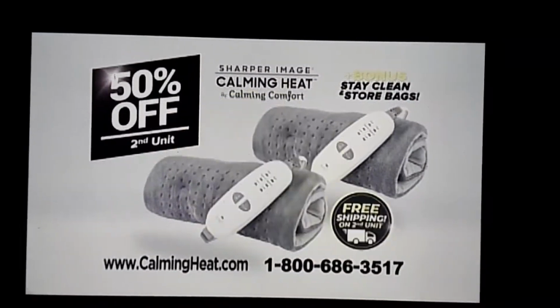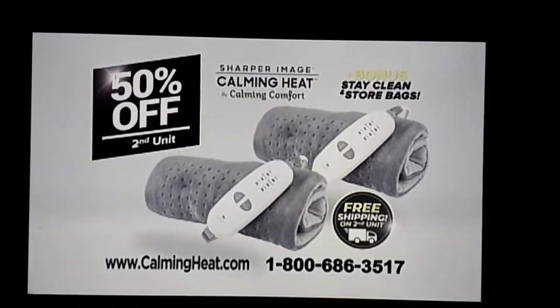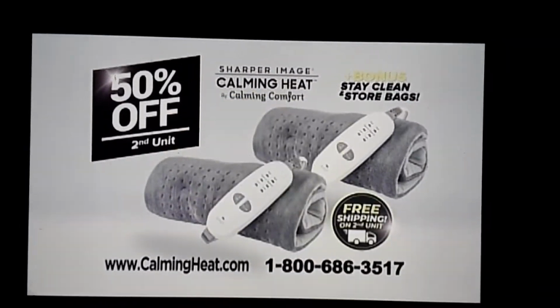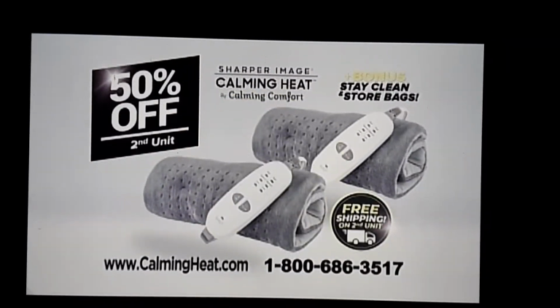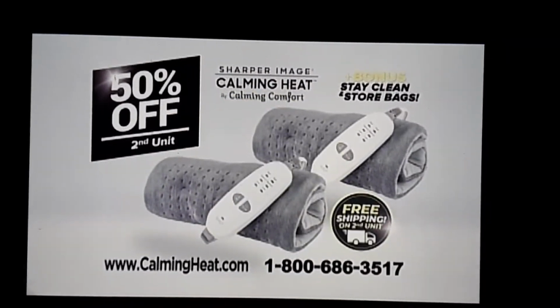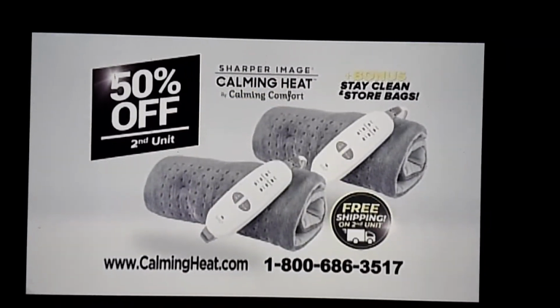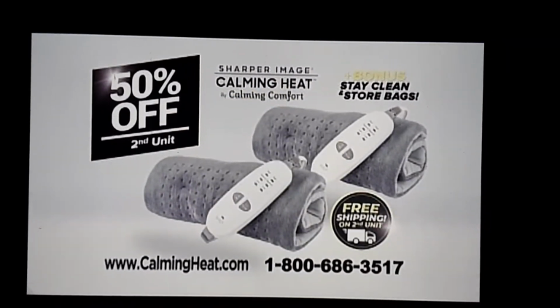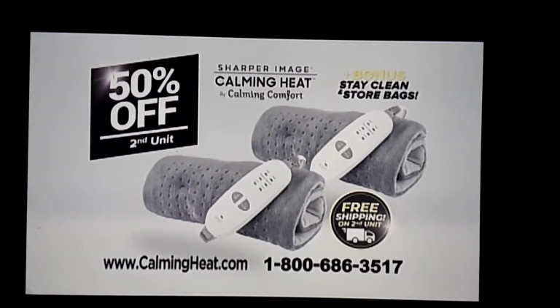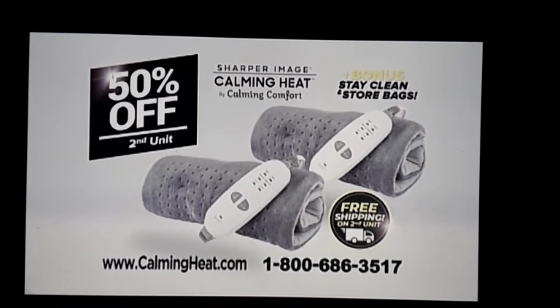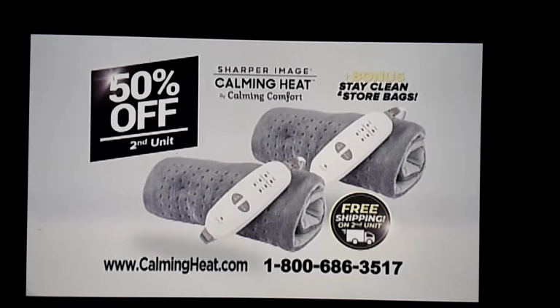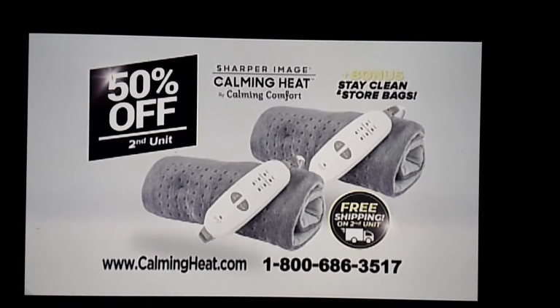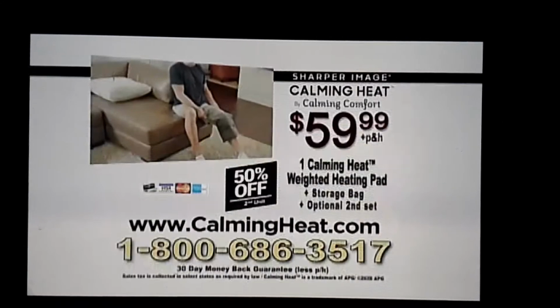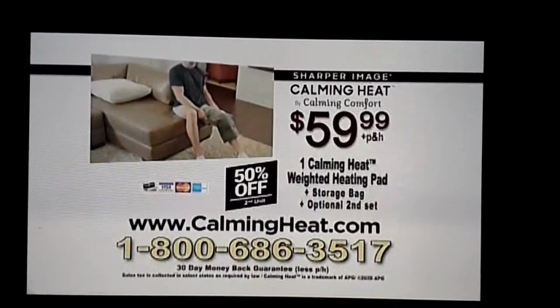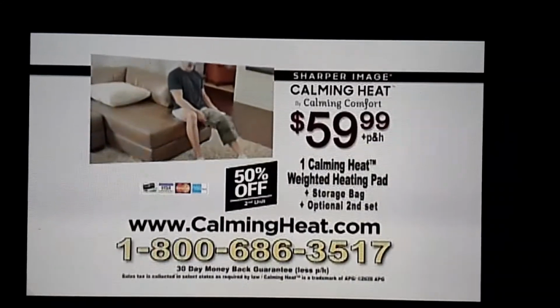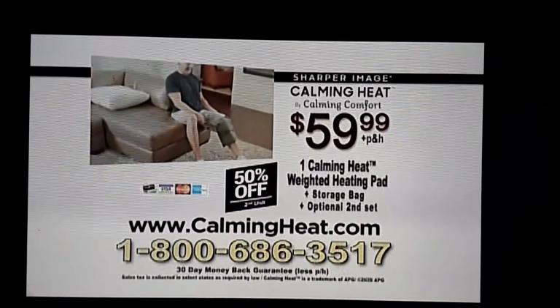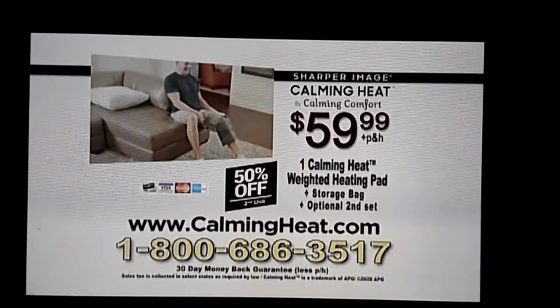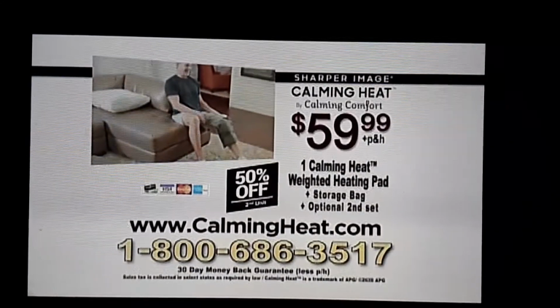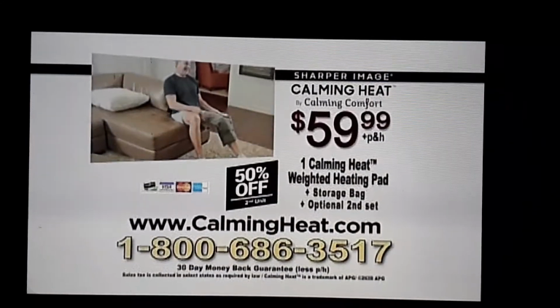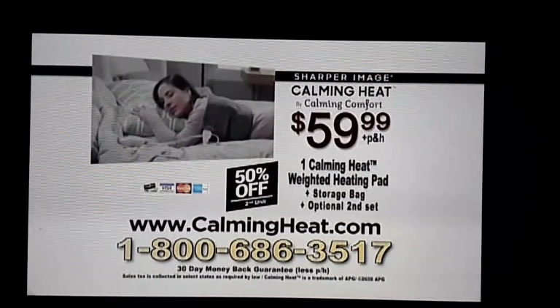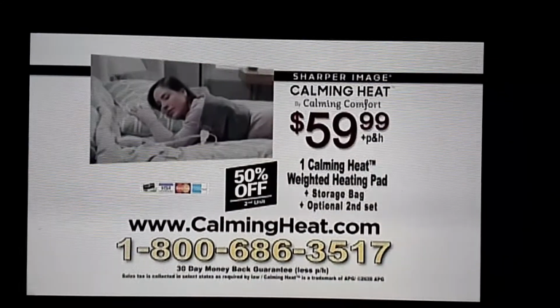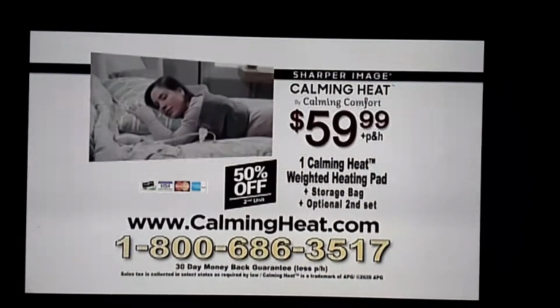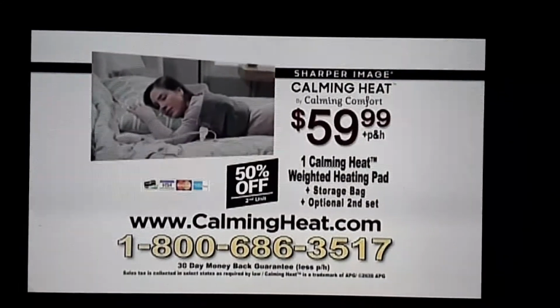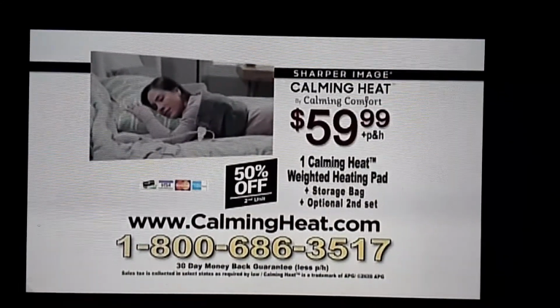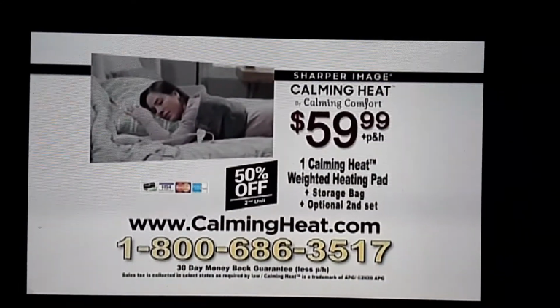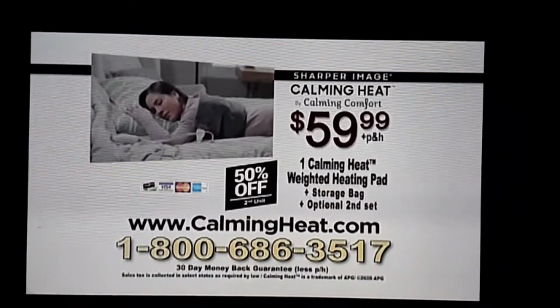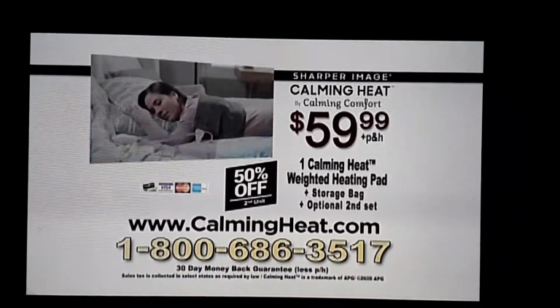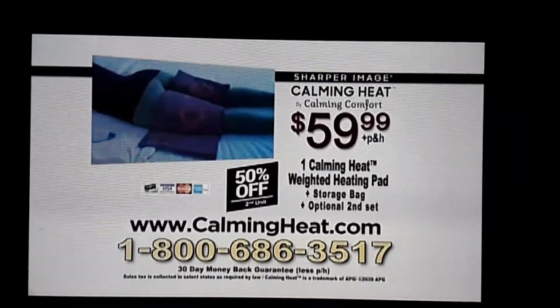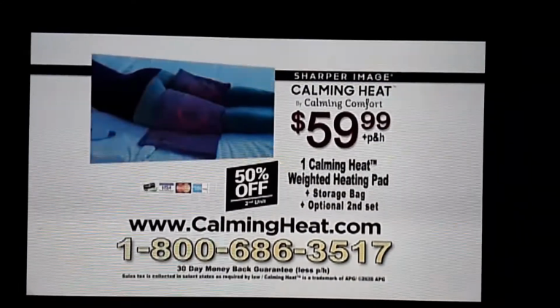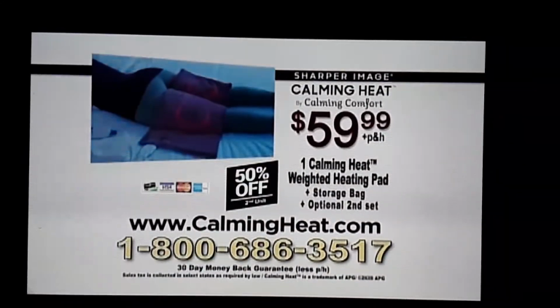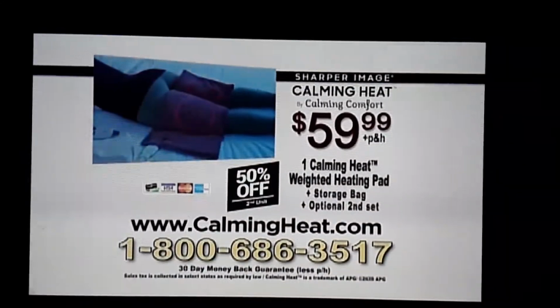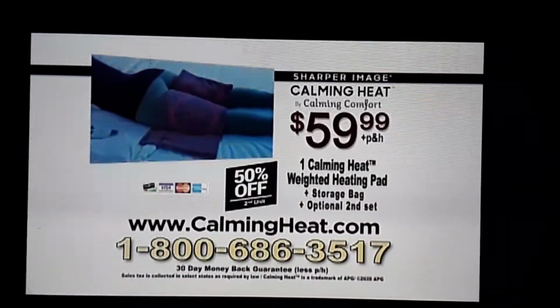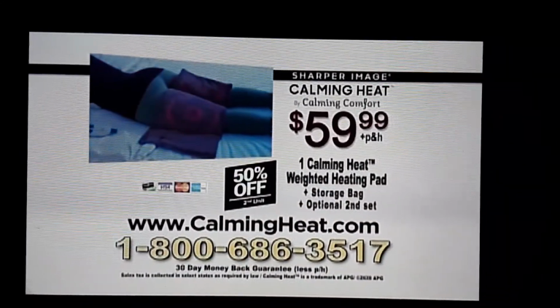That's right, free shipping. Here's how to order: call 1-800-686-3517 or go to CalmingHeat.com. Order now.